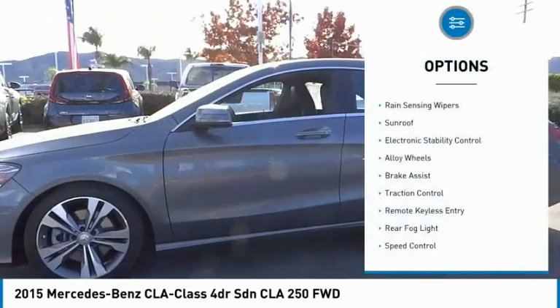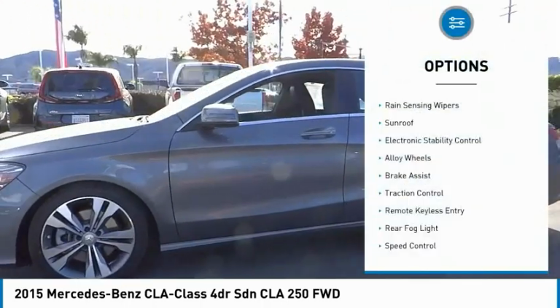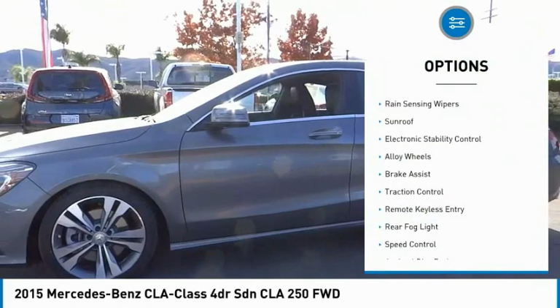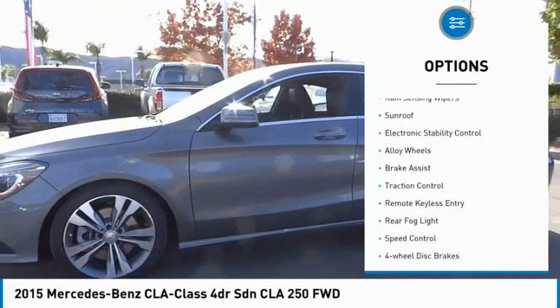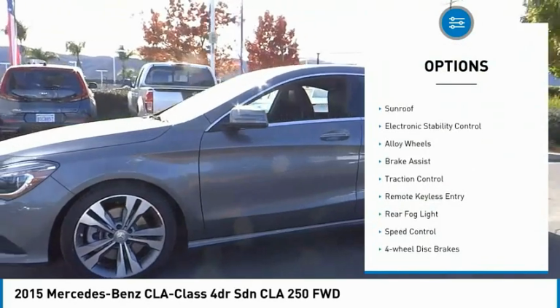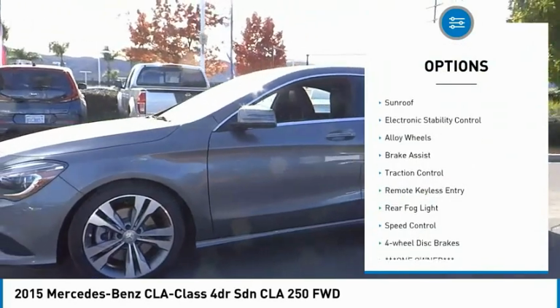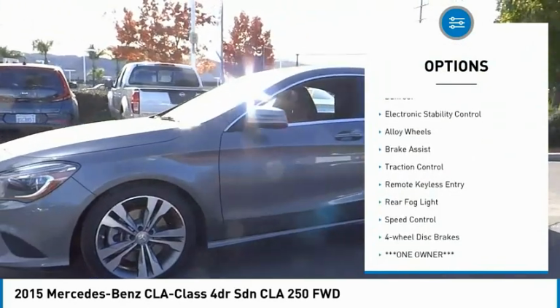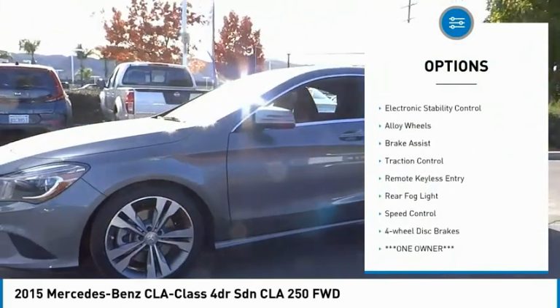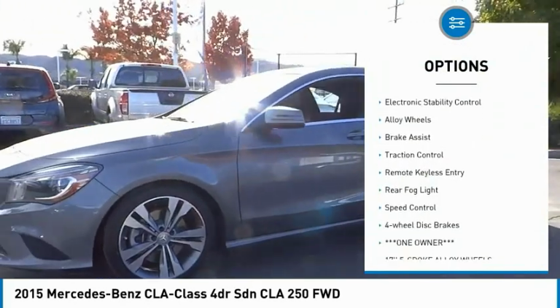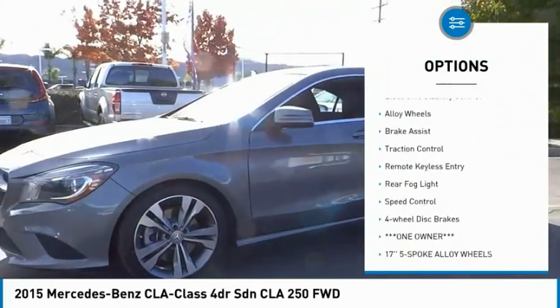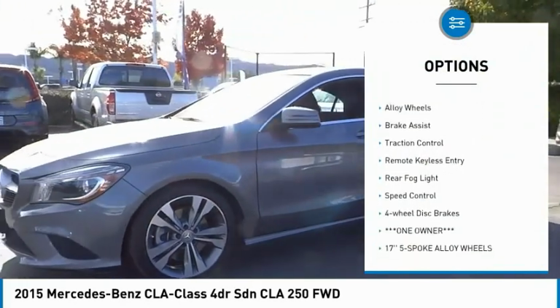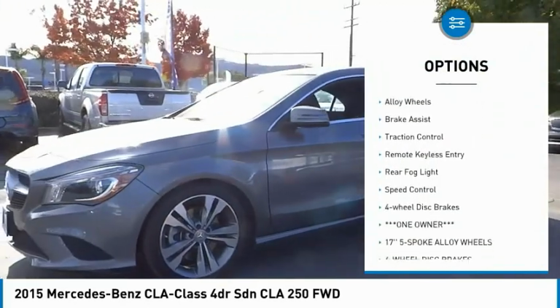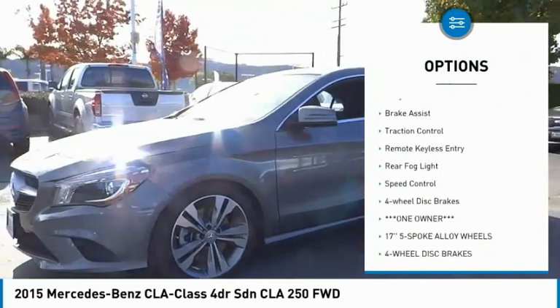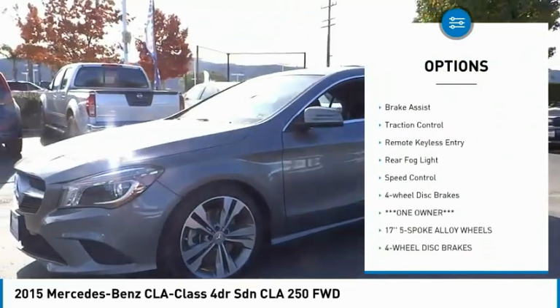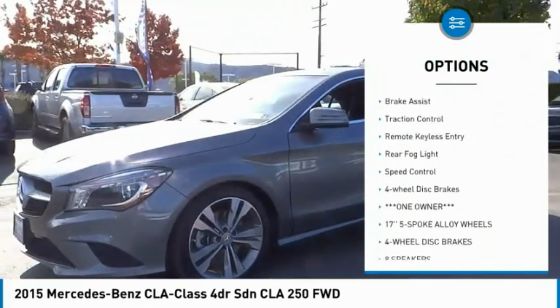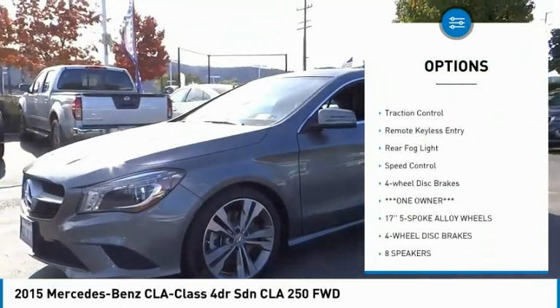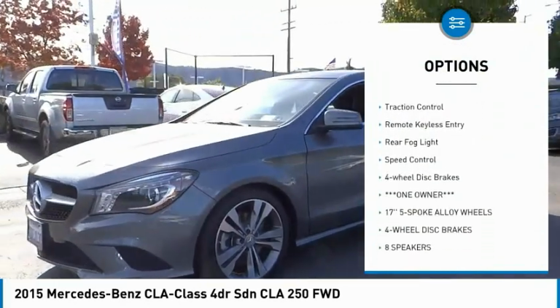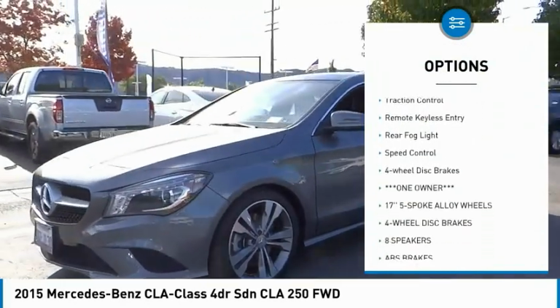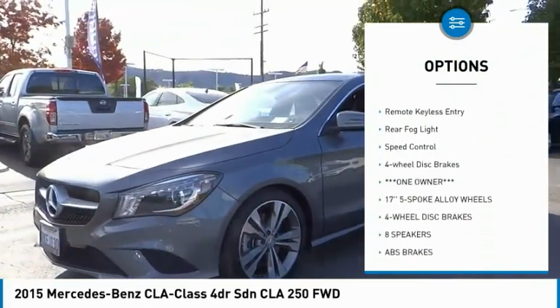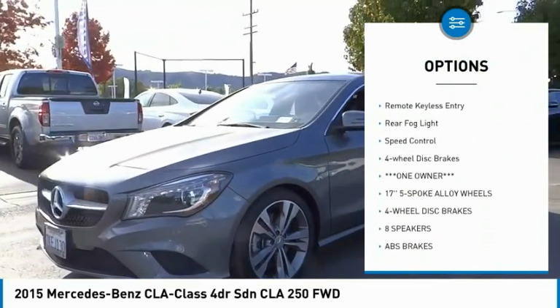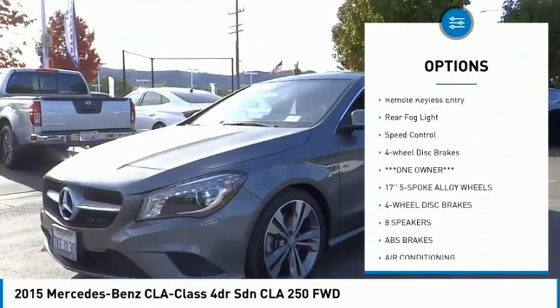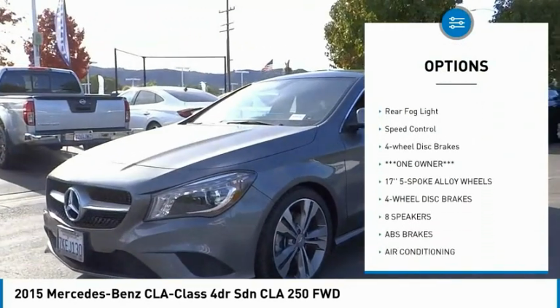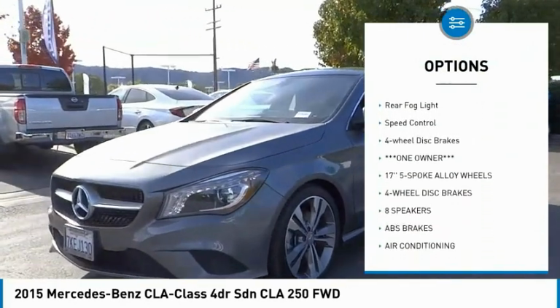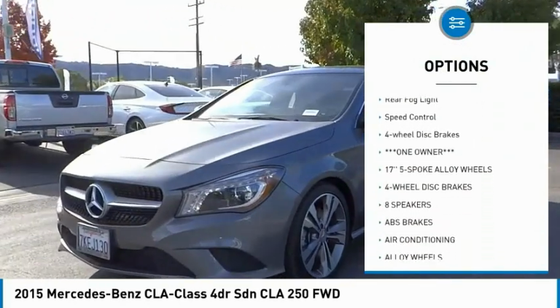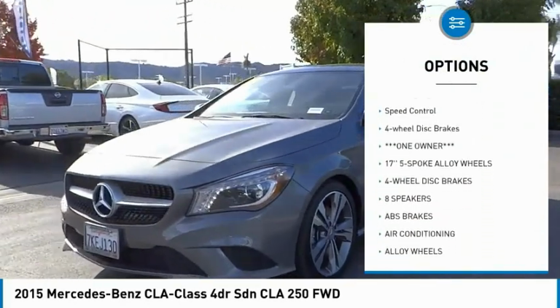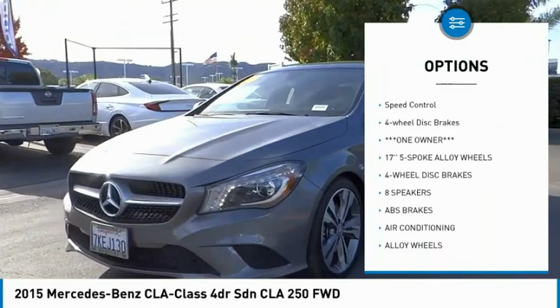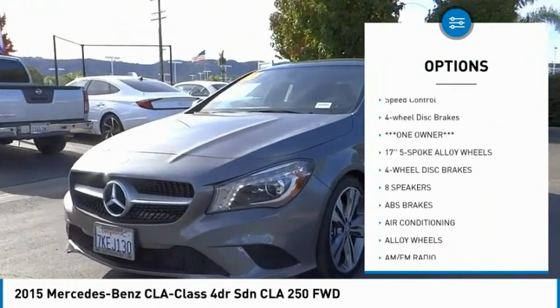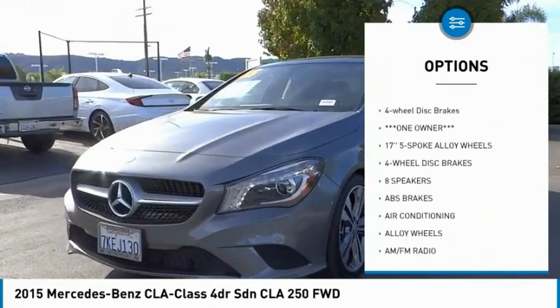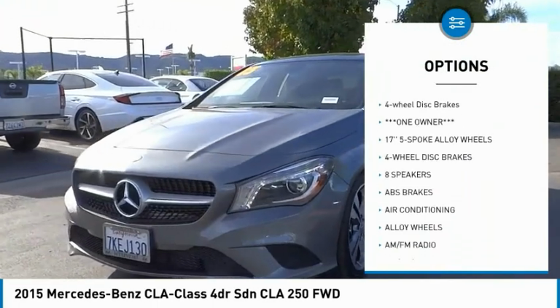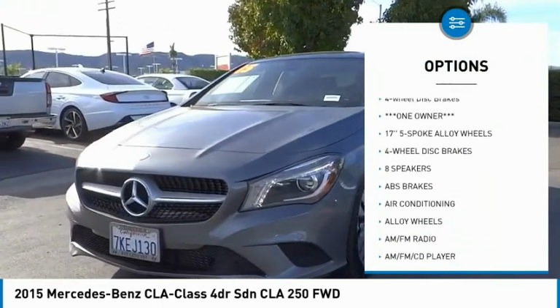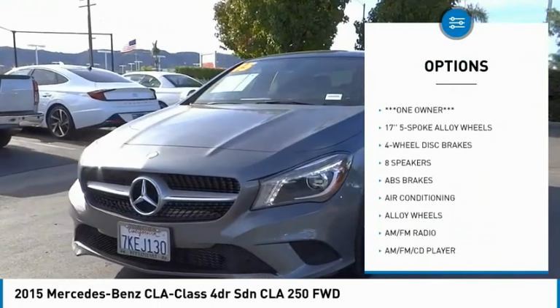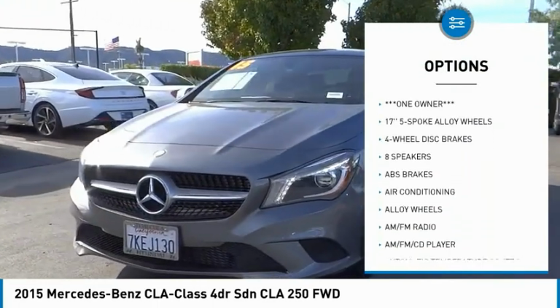Rain sensing wipers, sunroof, electronic stability control, alloy wheels, brake assist, traction control.